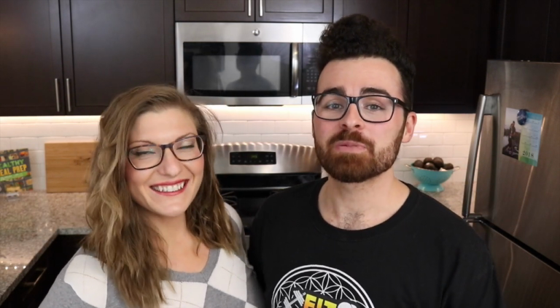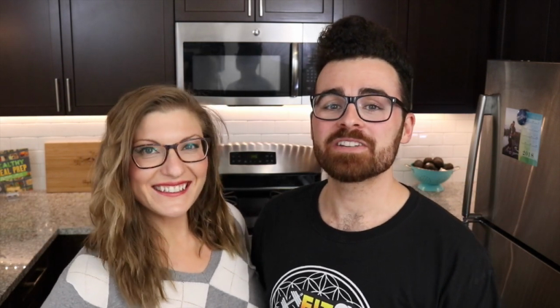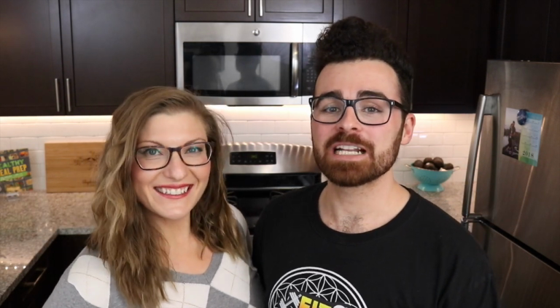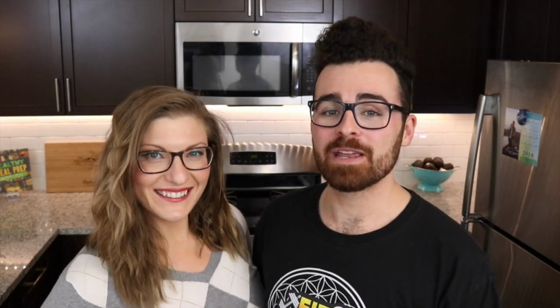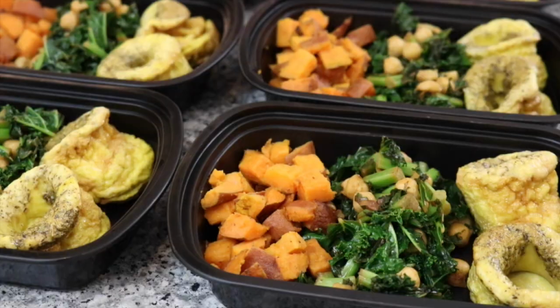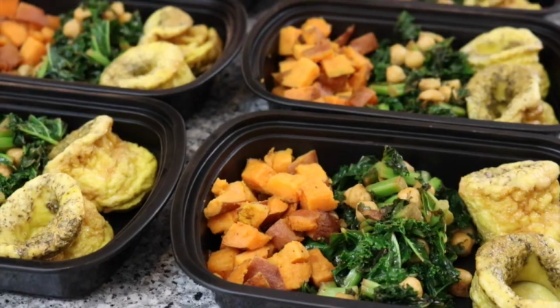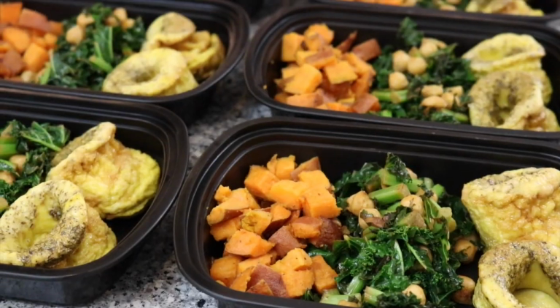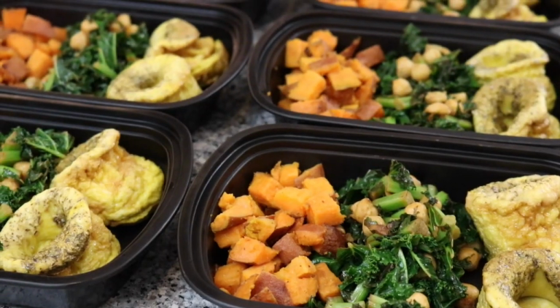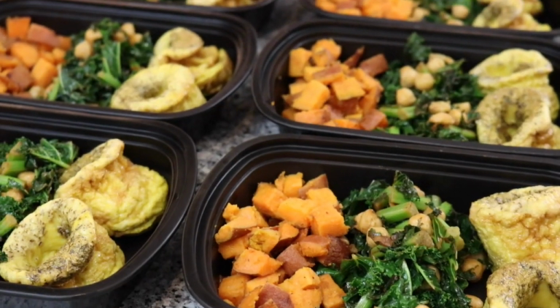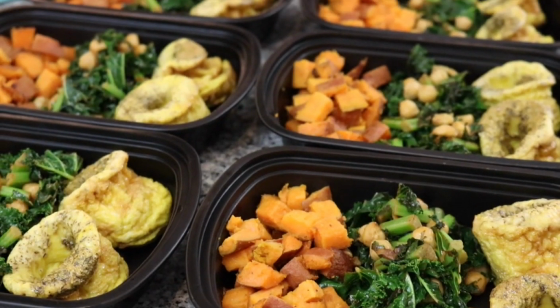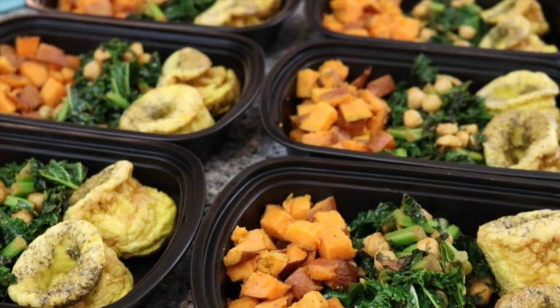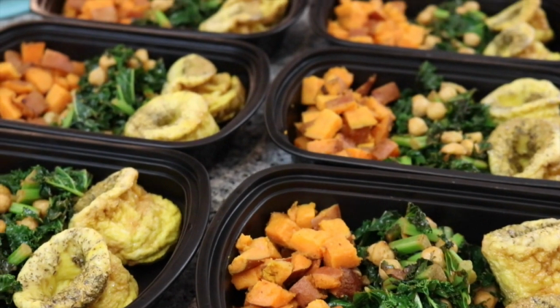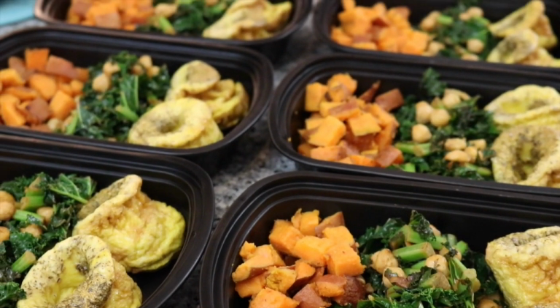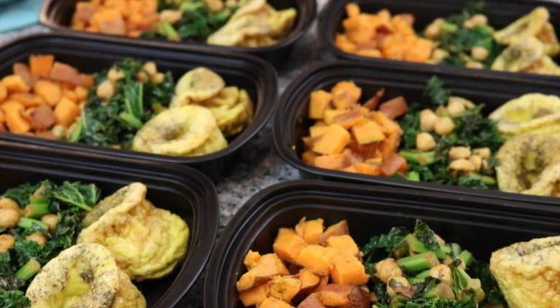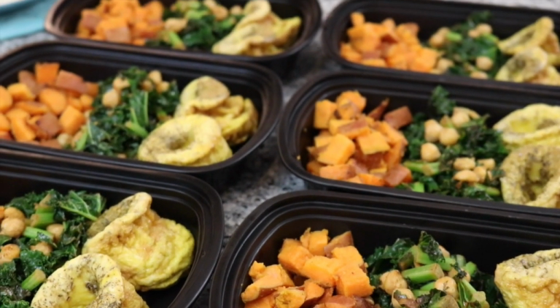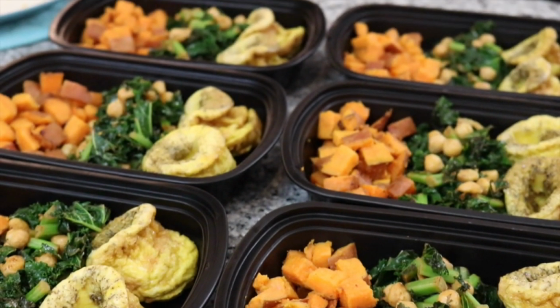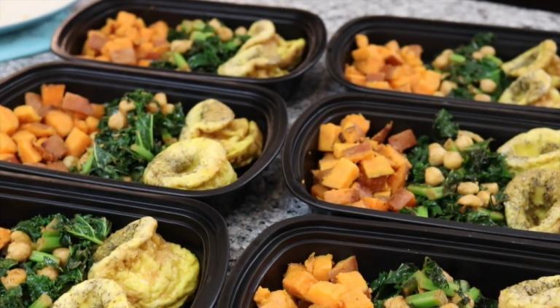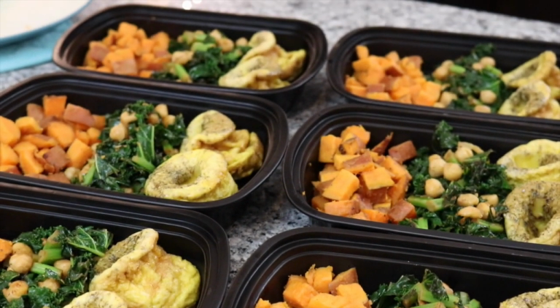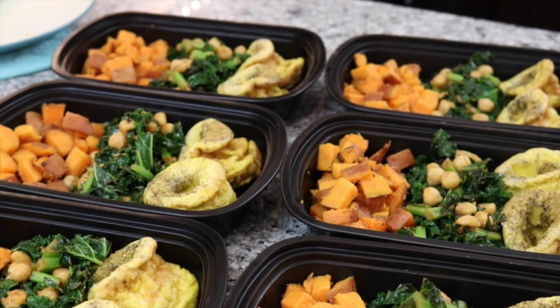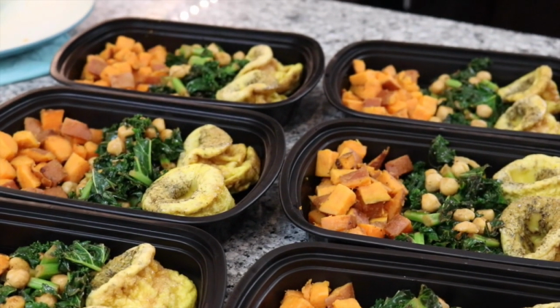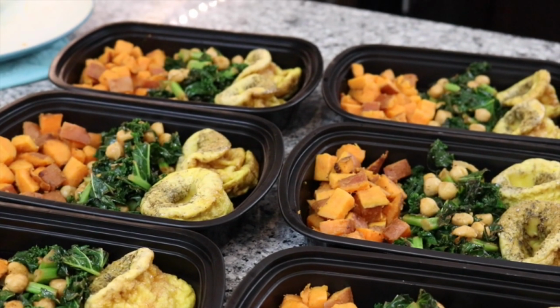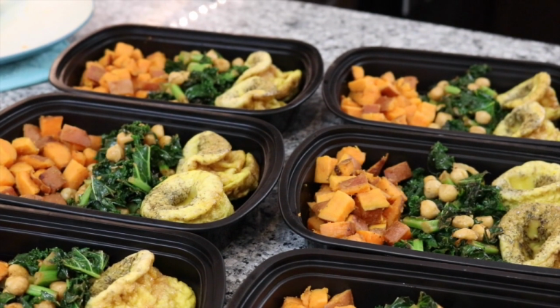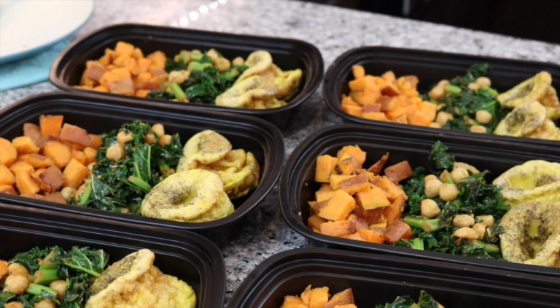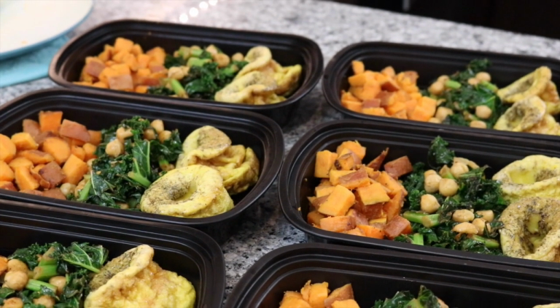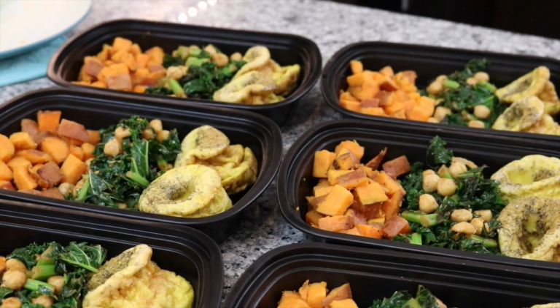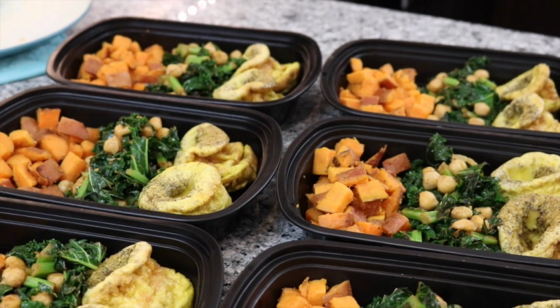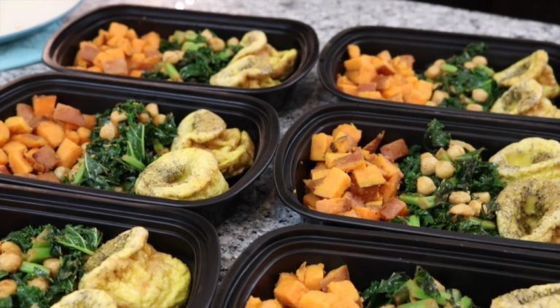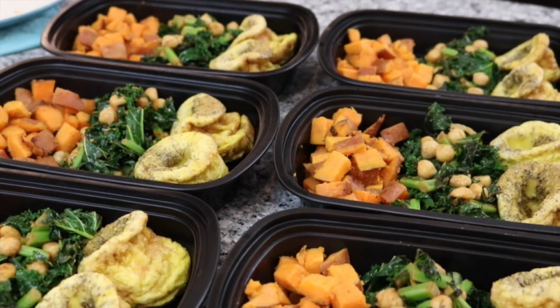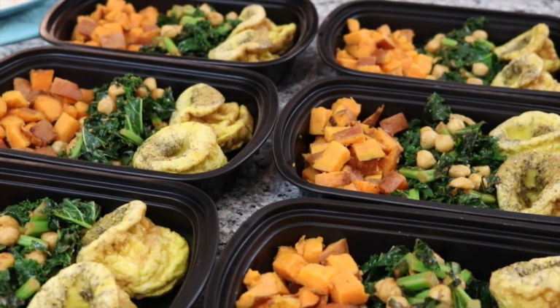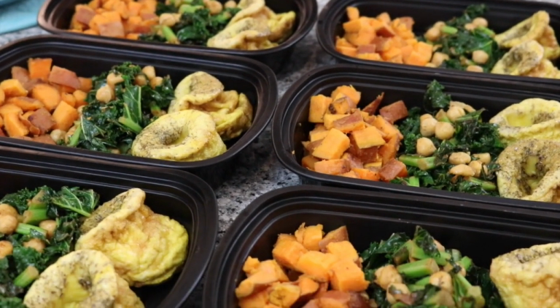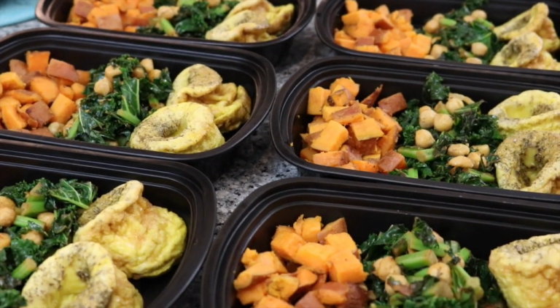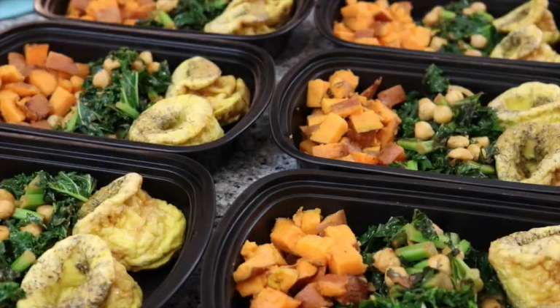This breakfast is going to be for 6 days and it includes egg muffins, roasted potato, kale and chickpeas.